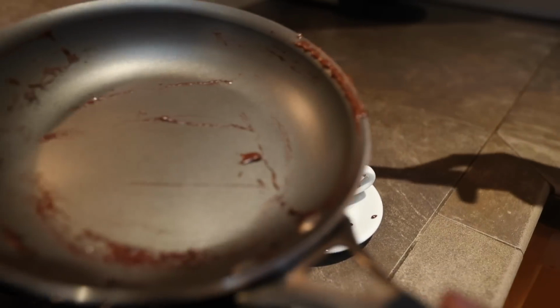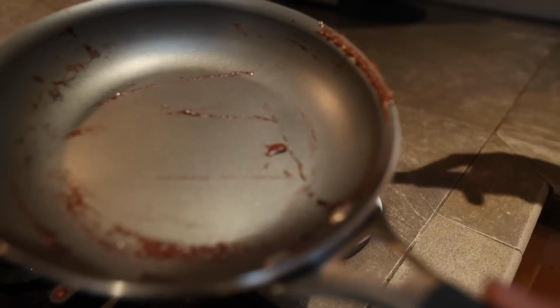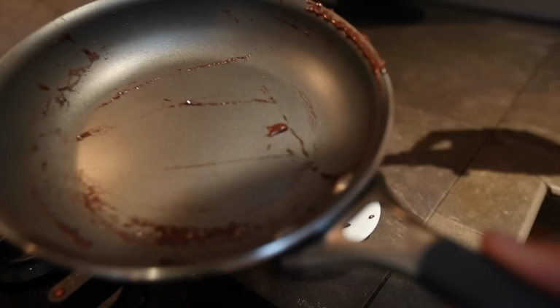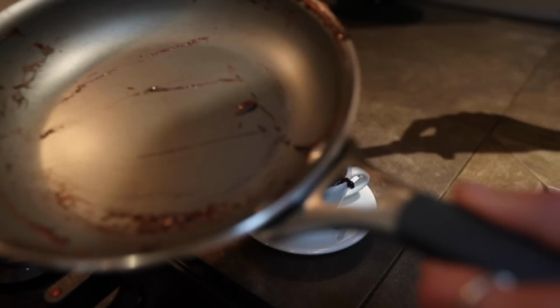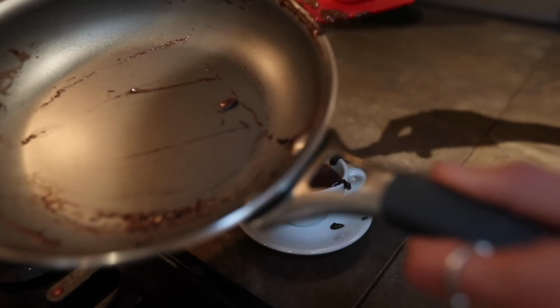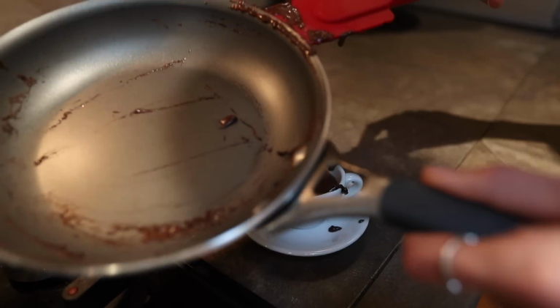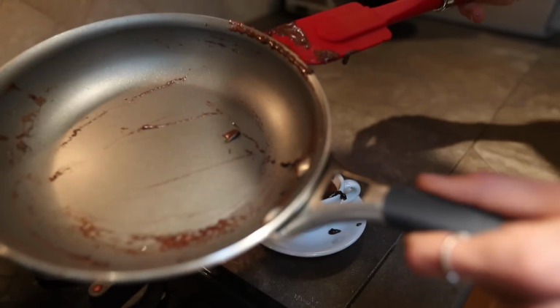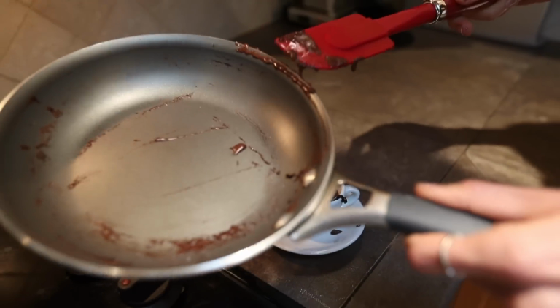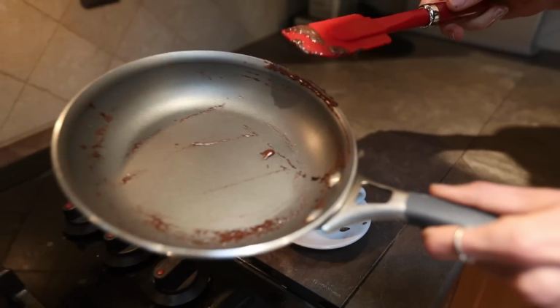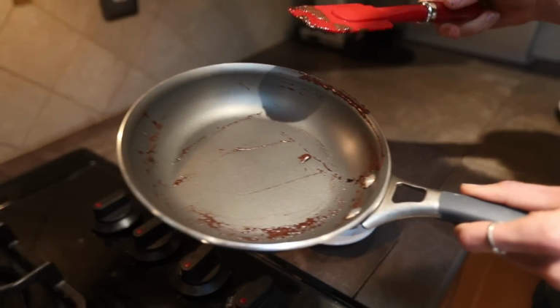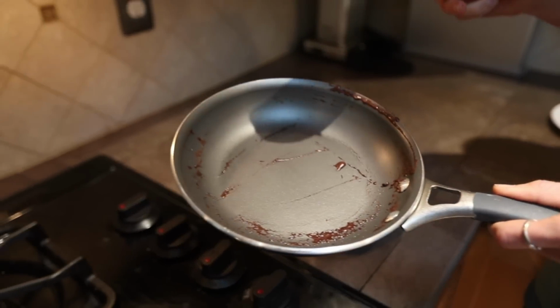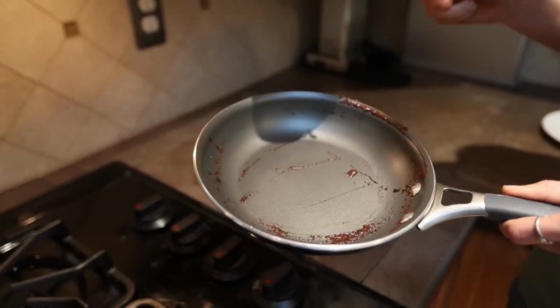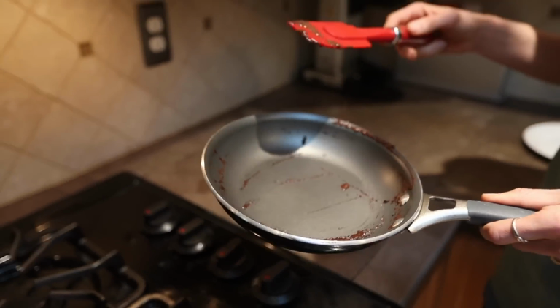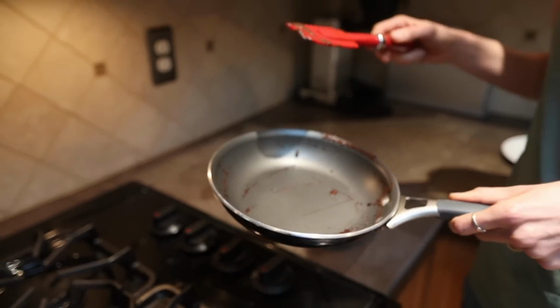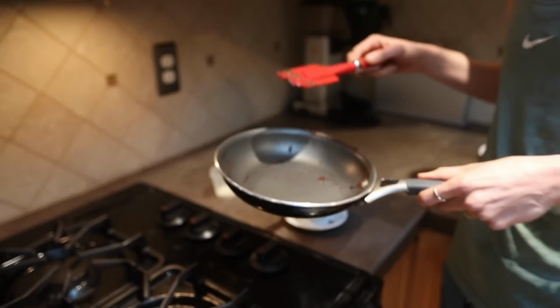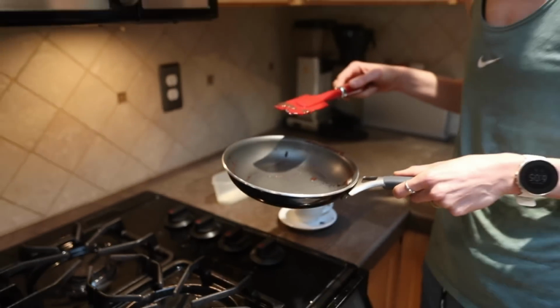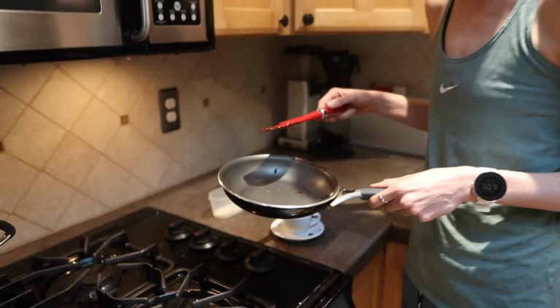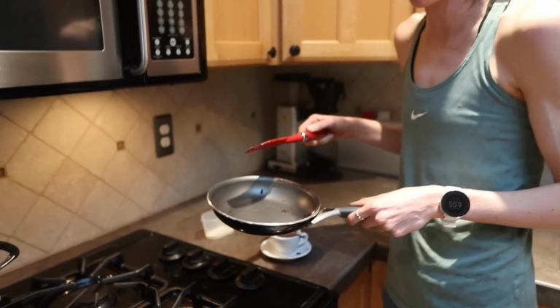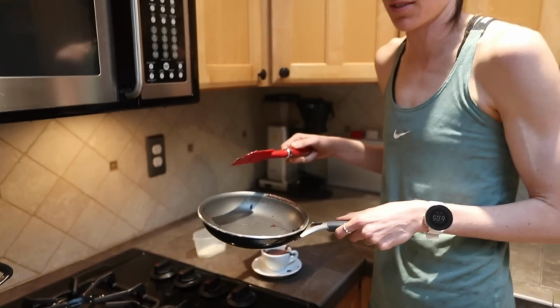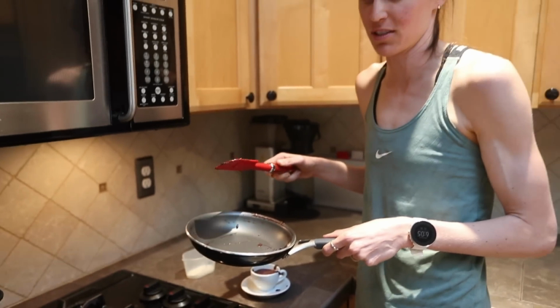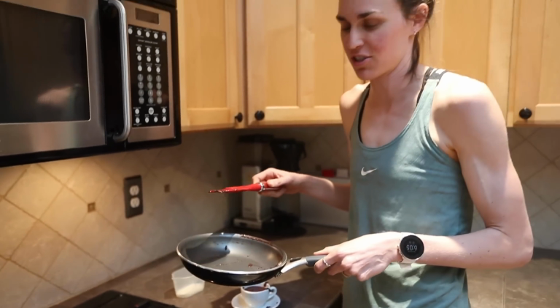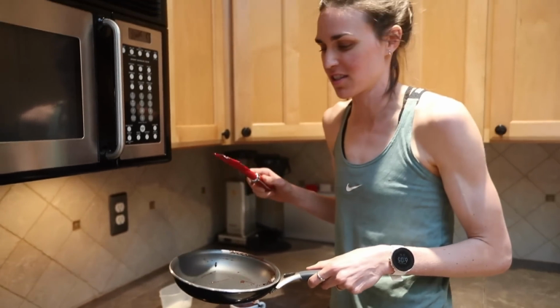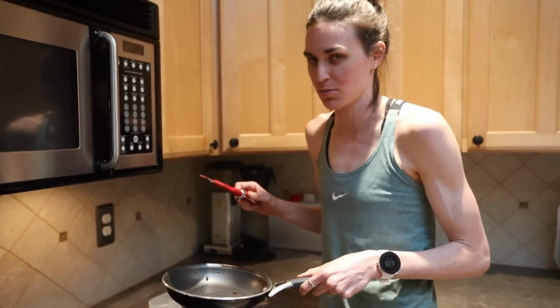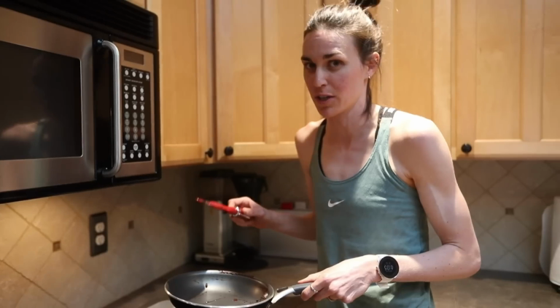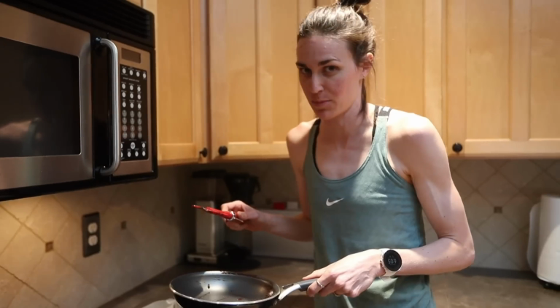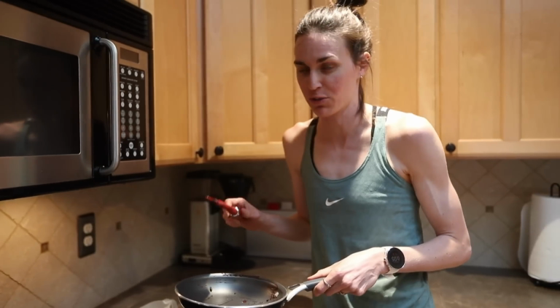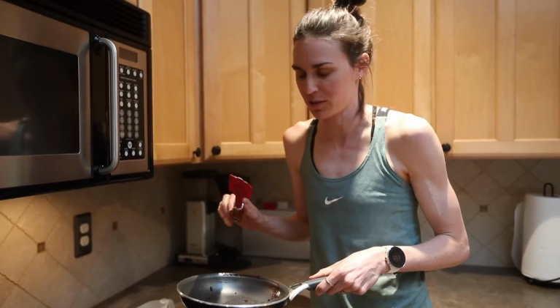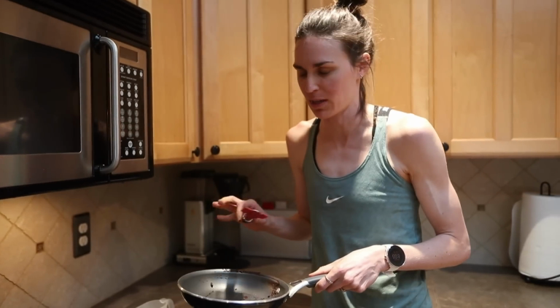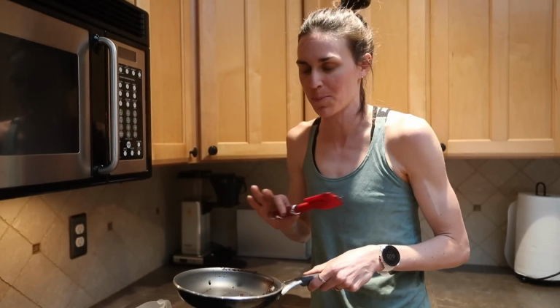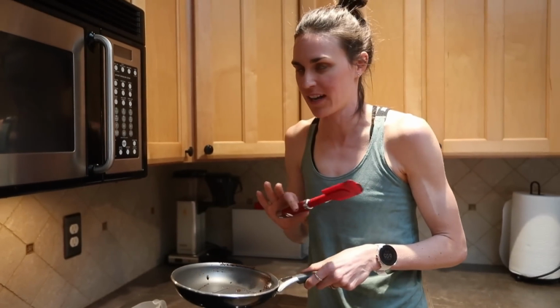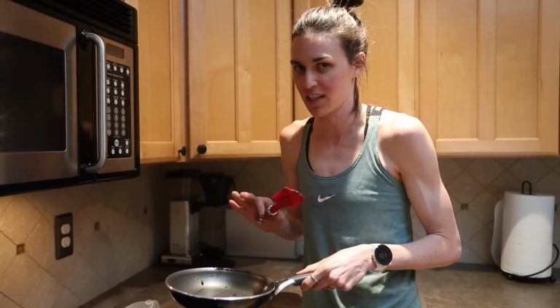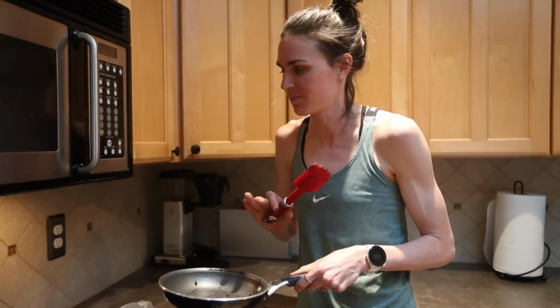Don't lick the pan — even though it is really hard not to because it's so delicious — you will burn your mouth. Believe me, I've done it.